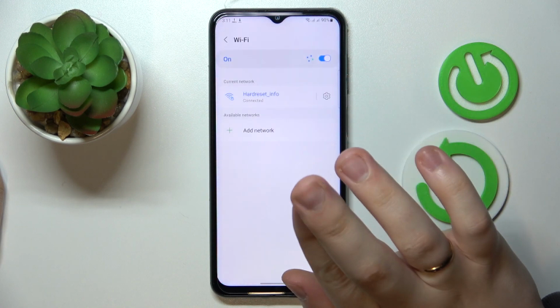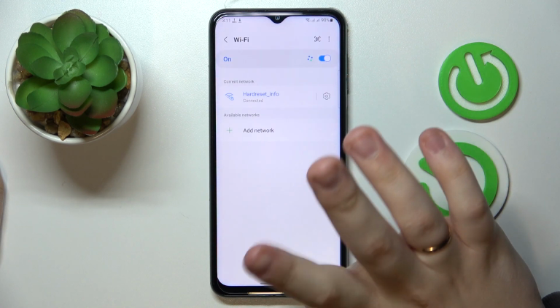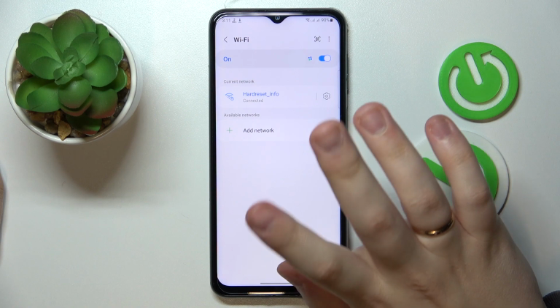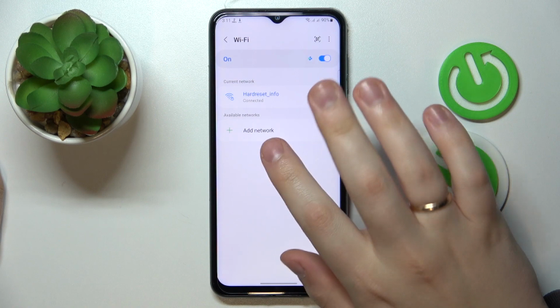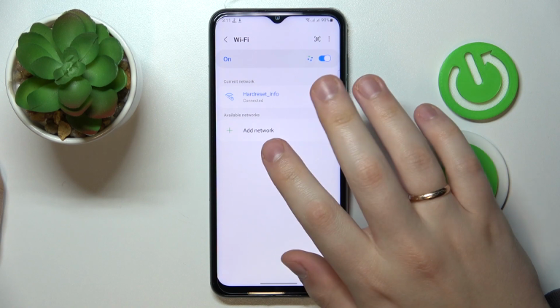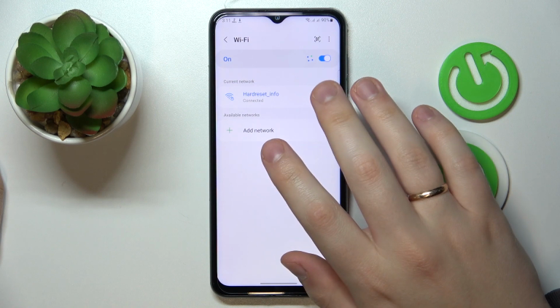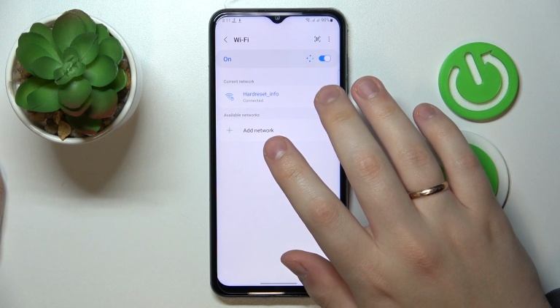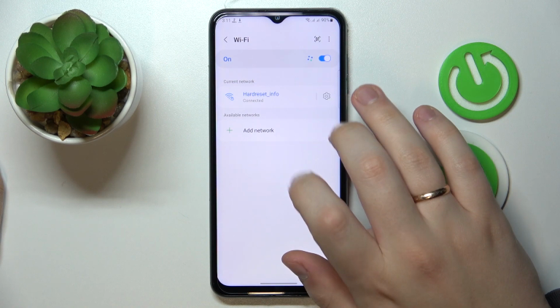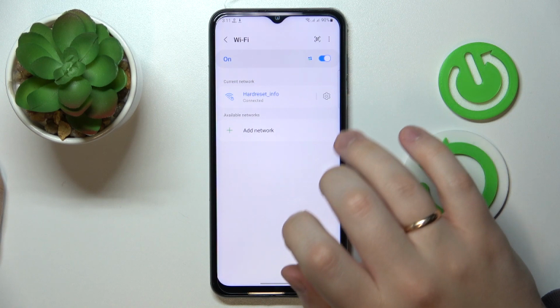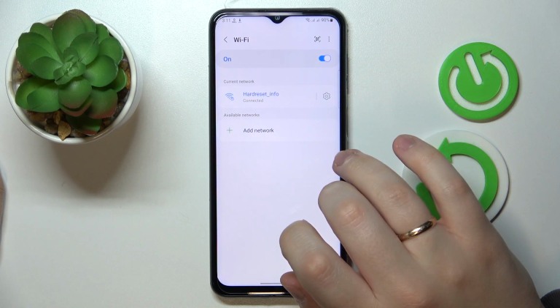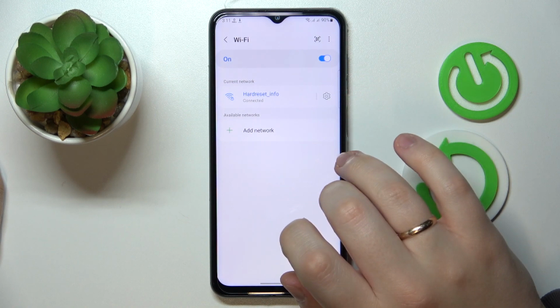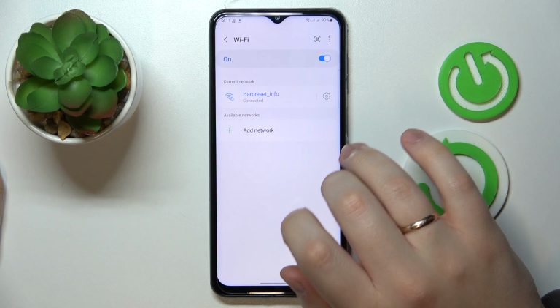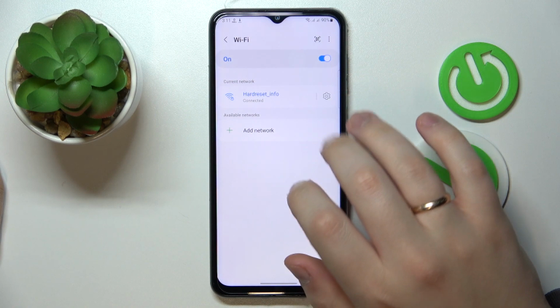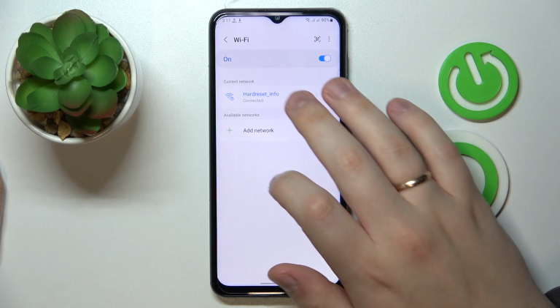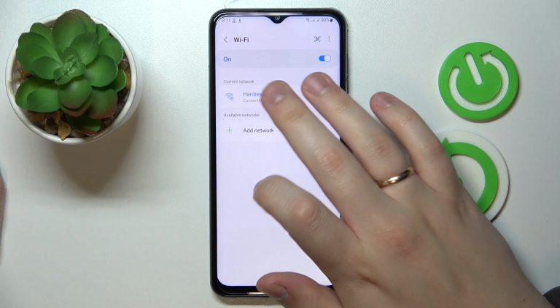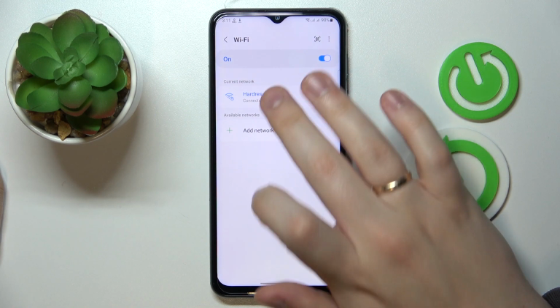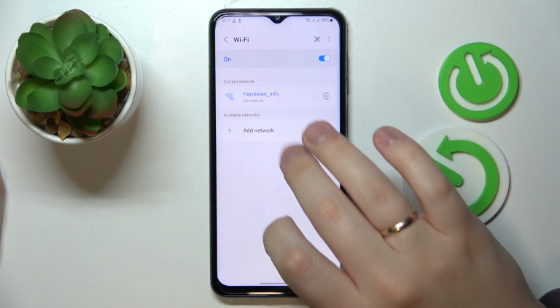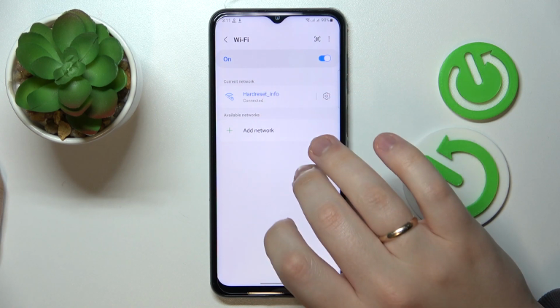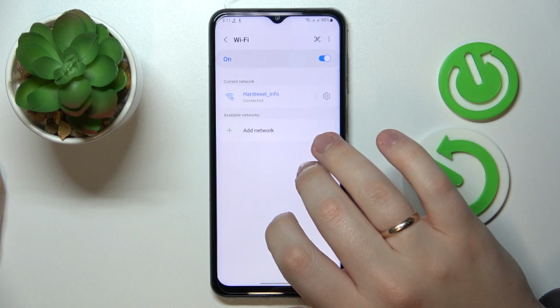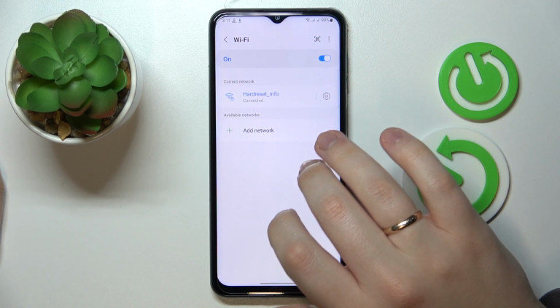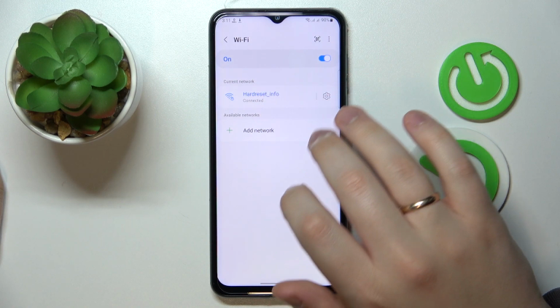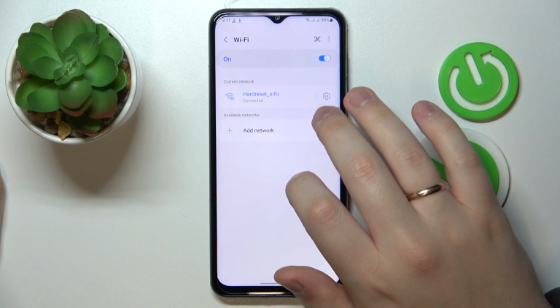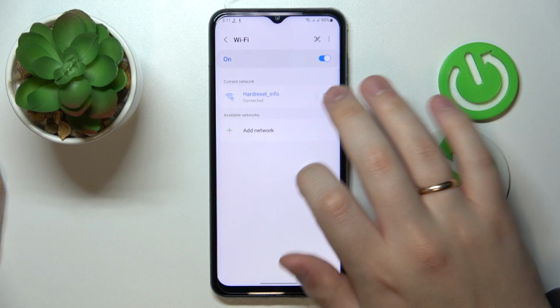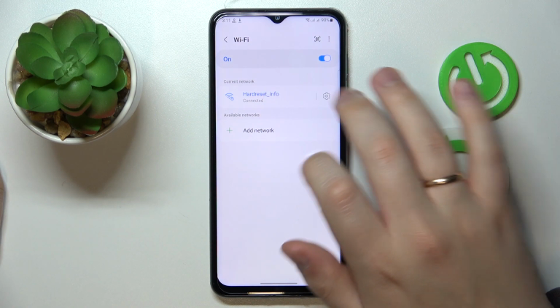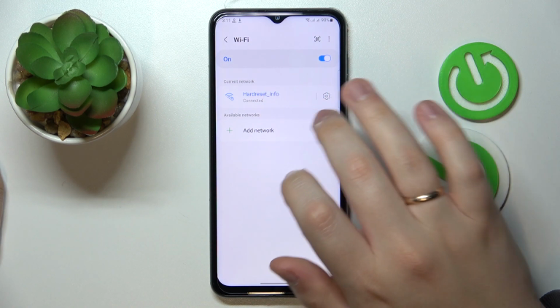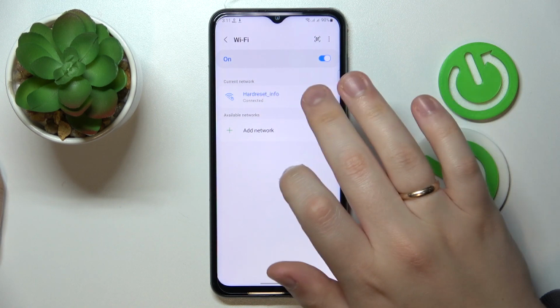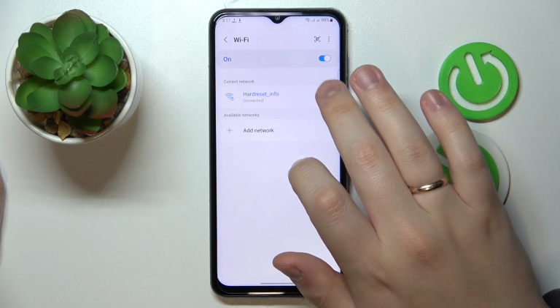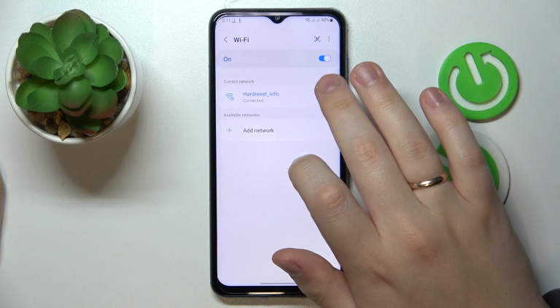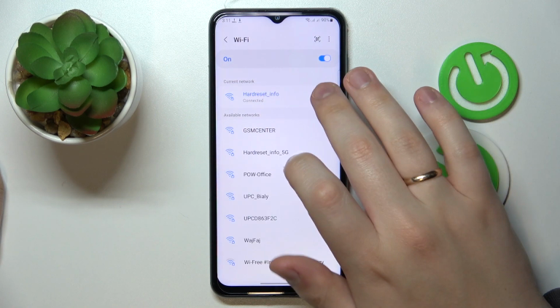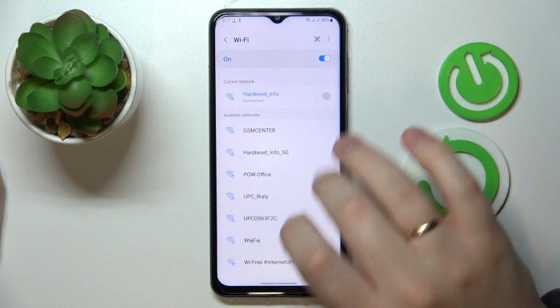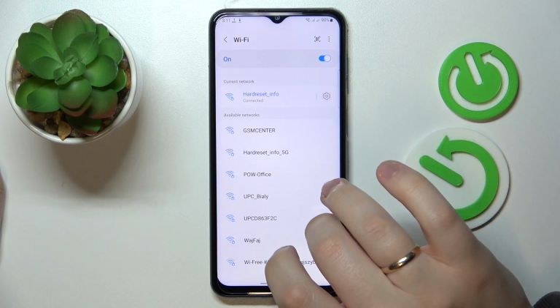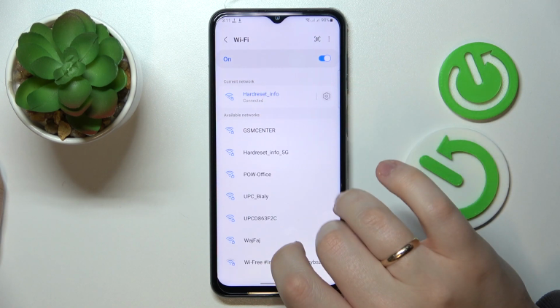At the Wi-Fi settings page, choose what network you would like to share the password of, then tap on the cog icon over here.